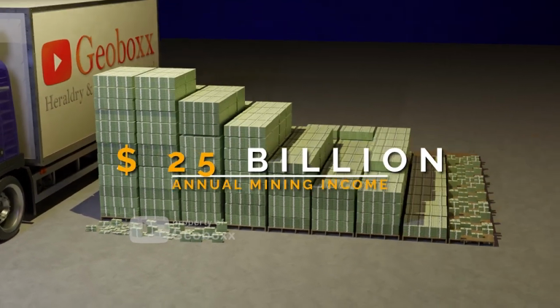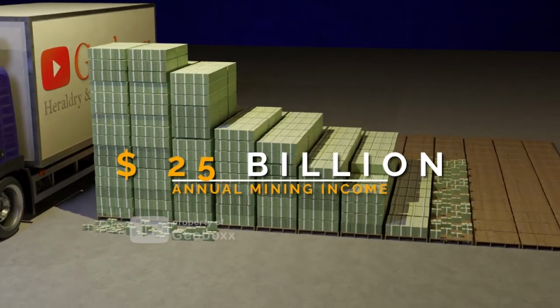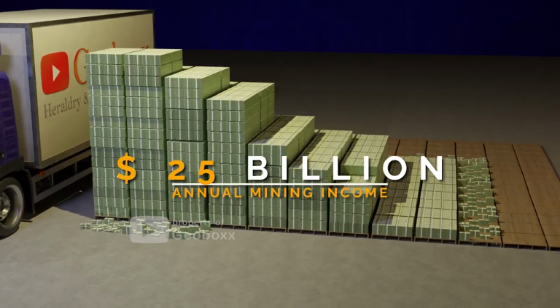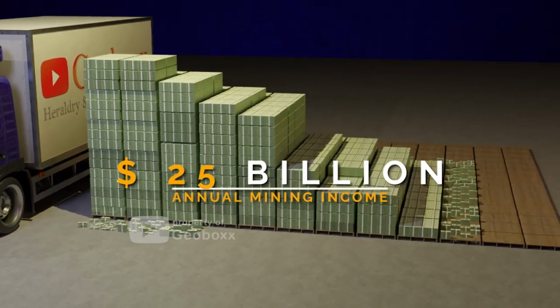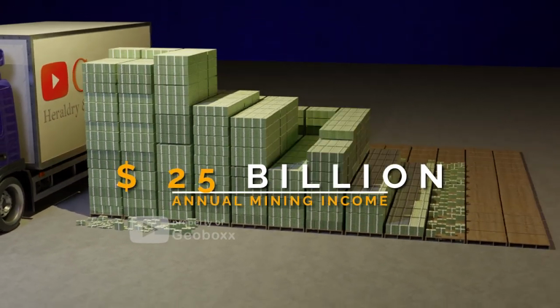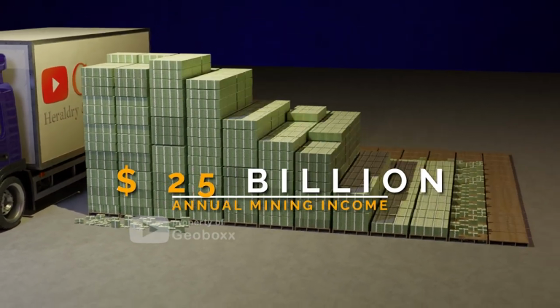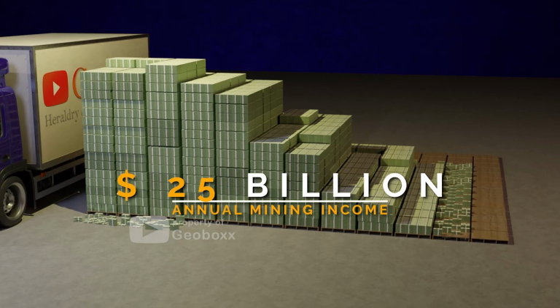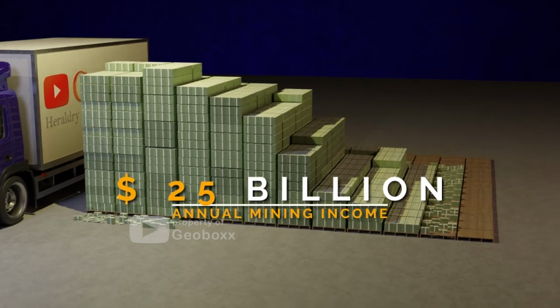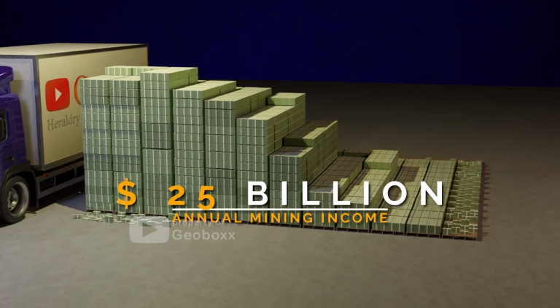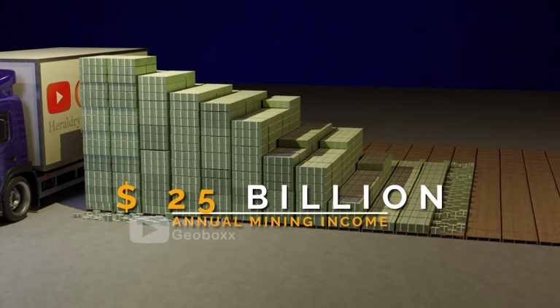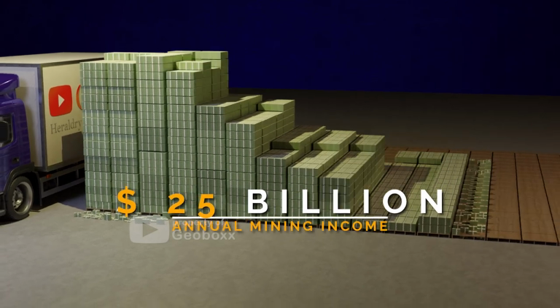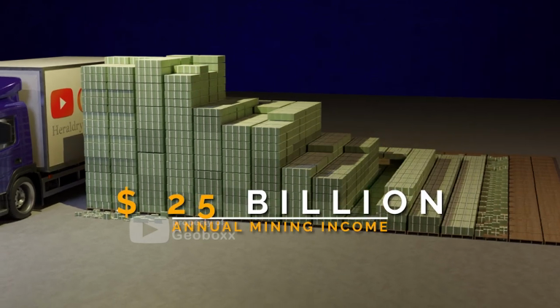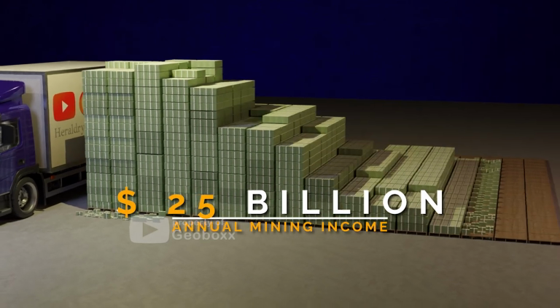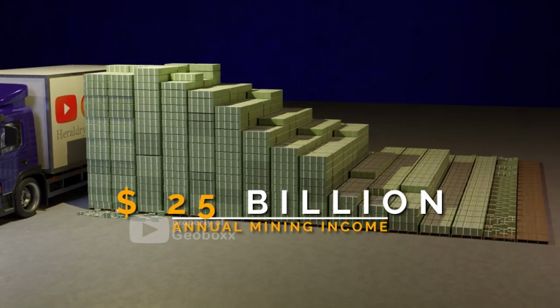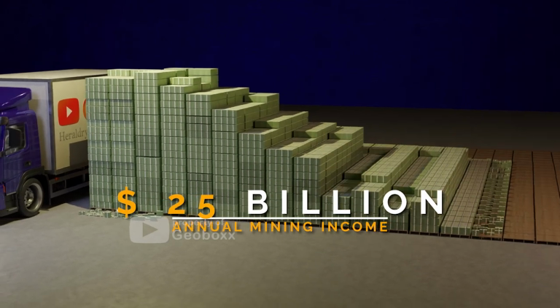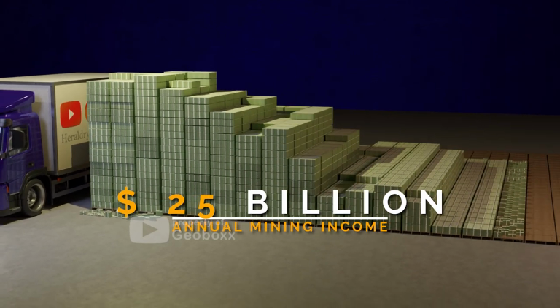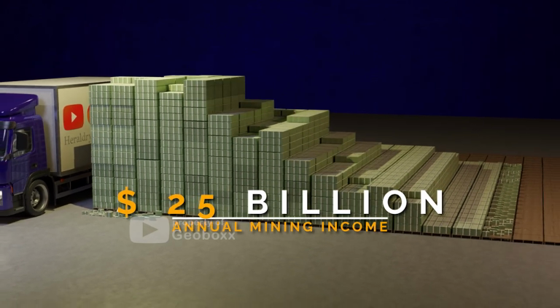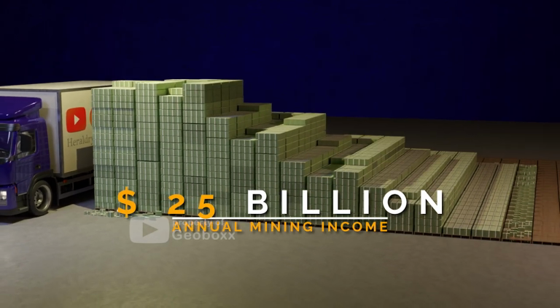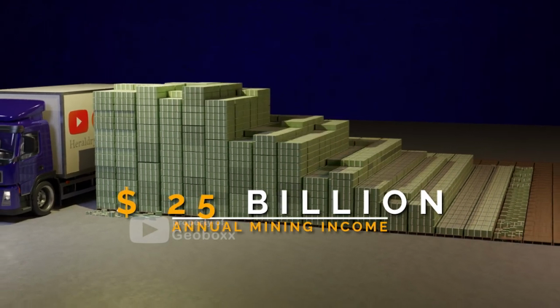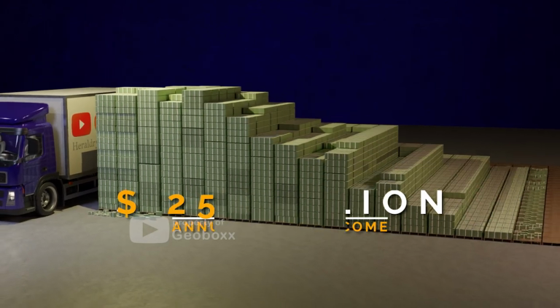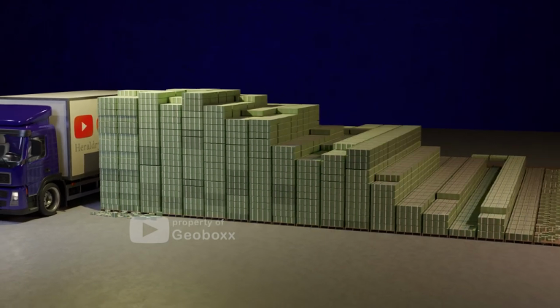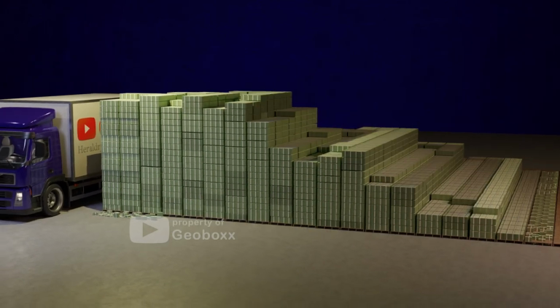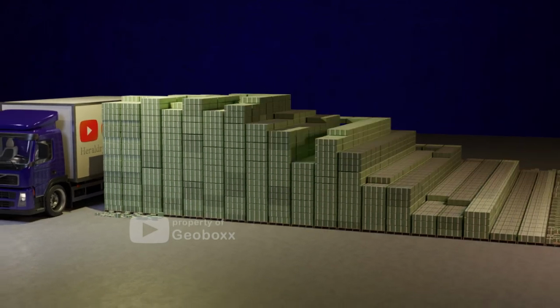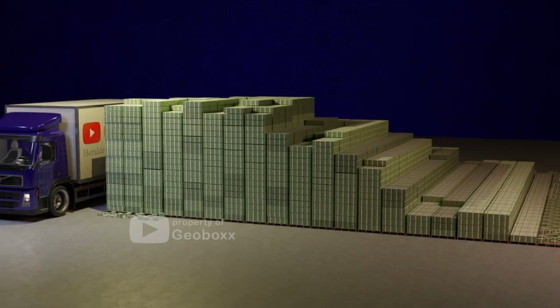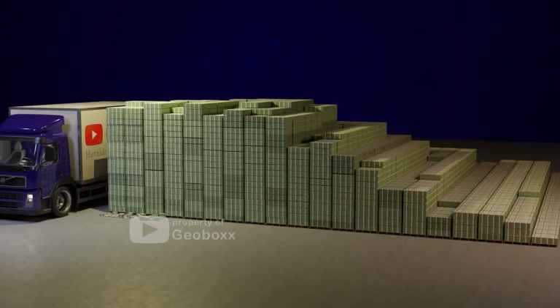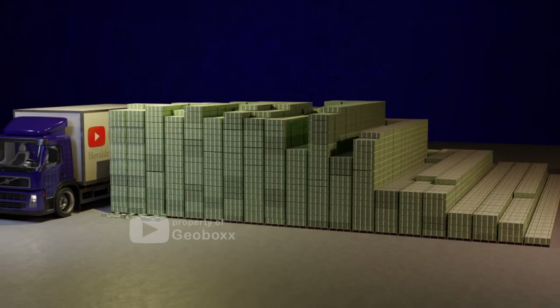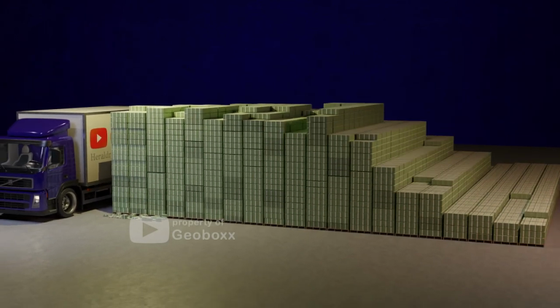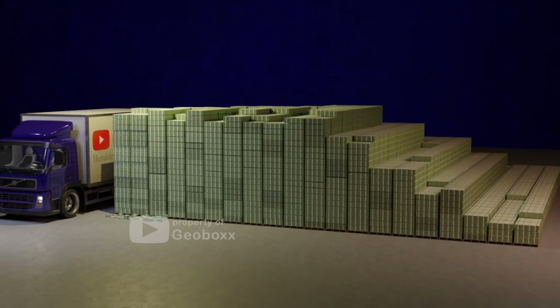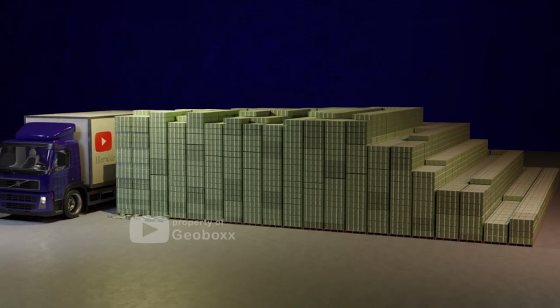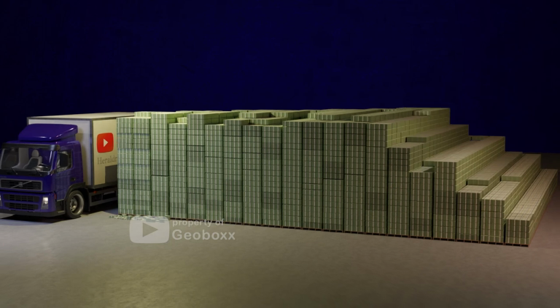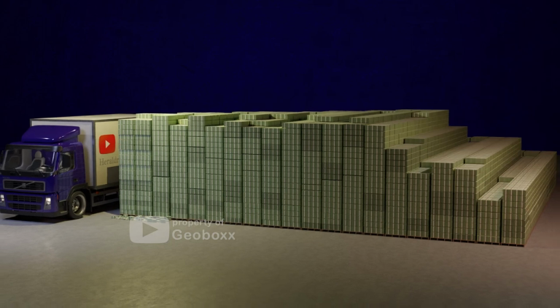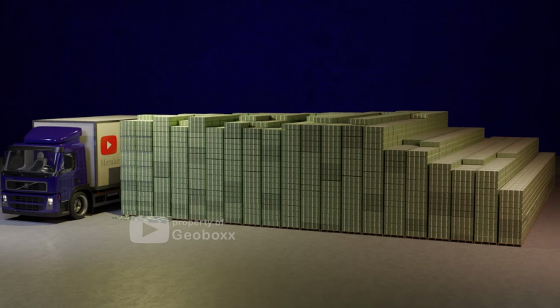Export earnings from platinum, gold, coal, and diamonds reach more than 25 billion US dollars annually — a huge amount that is even larger than Brunei's GDP or the GDP of several European countries.